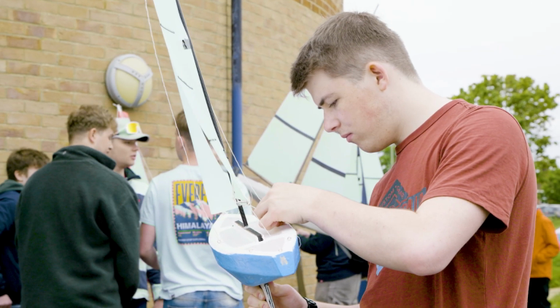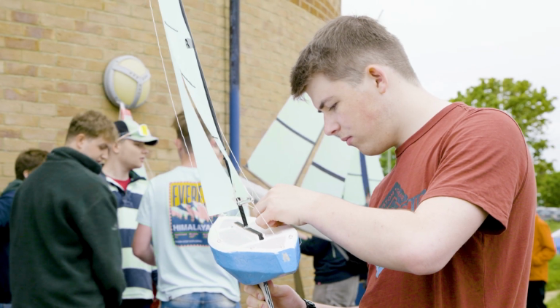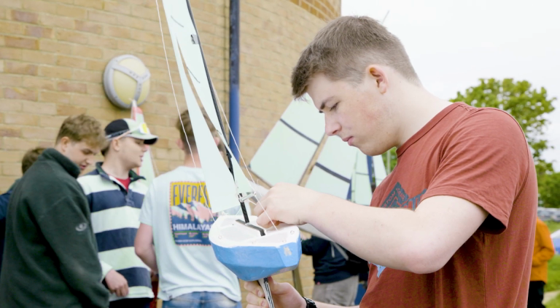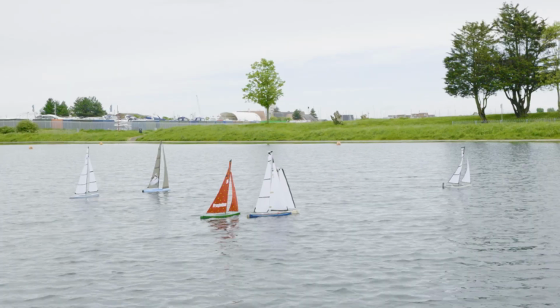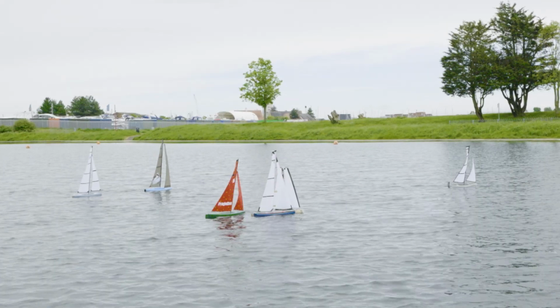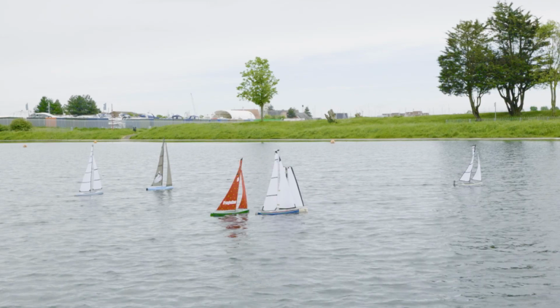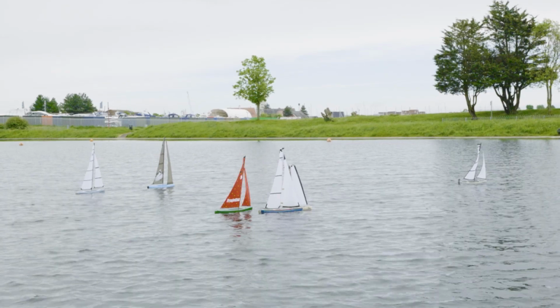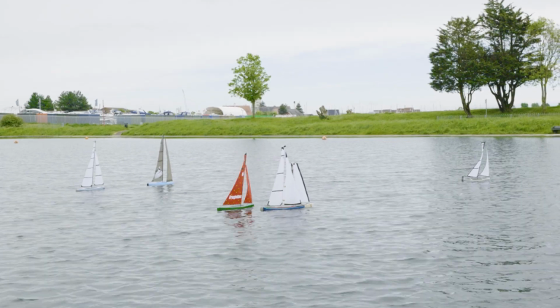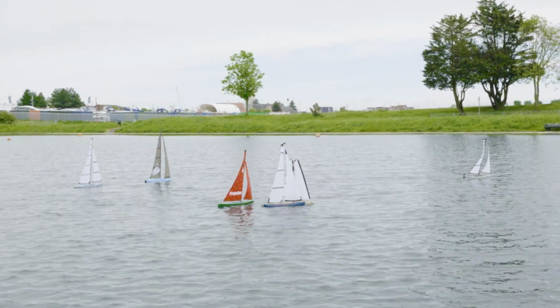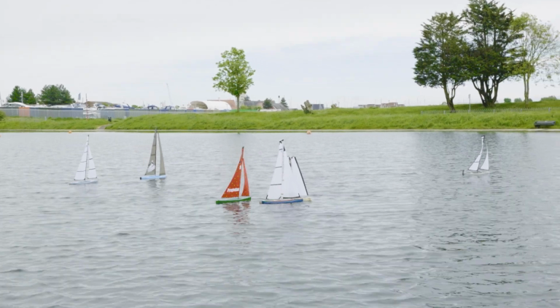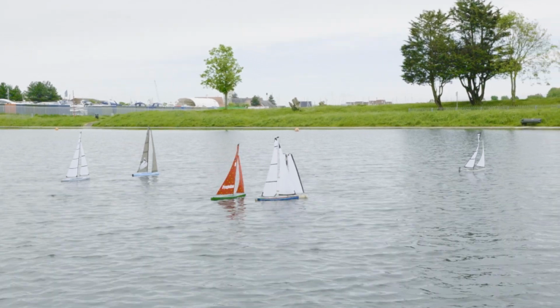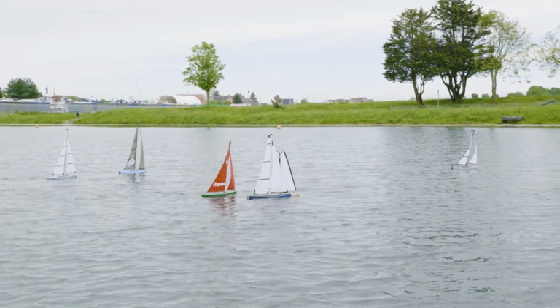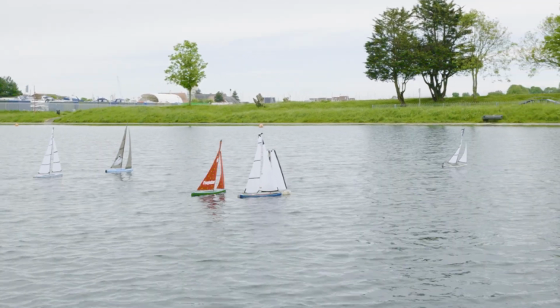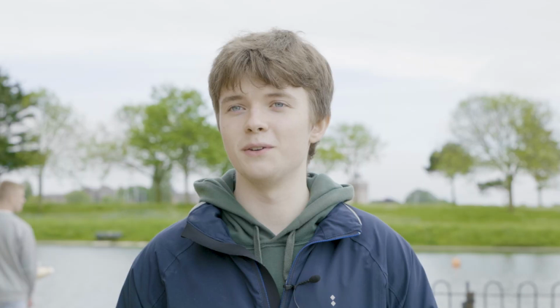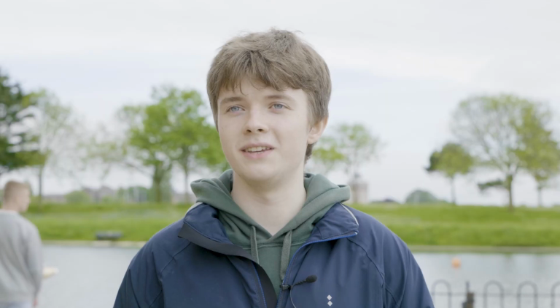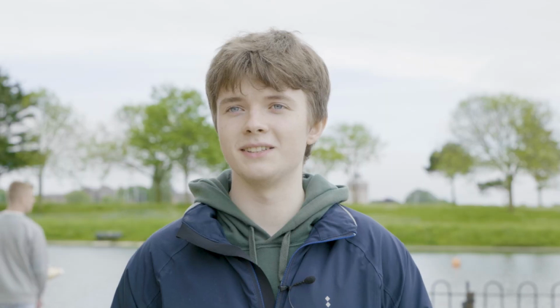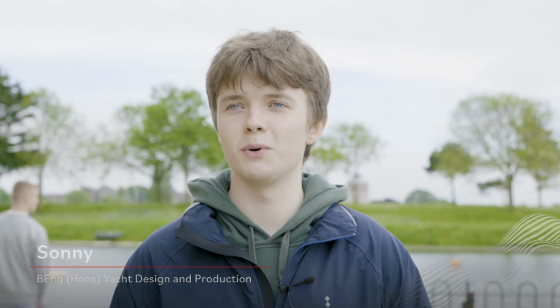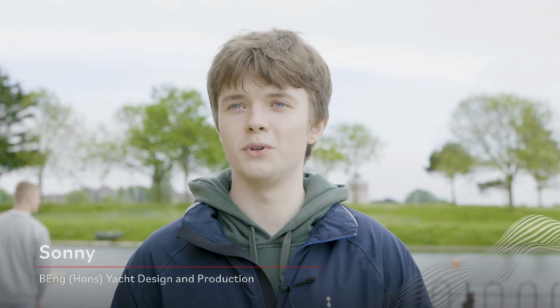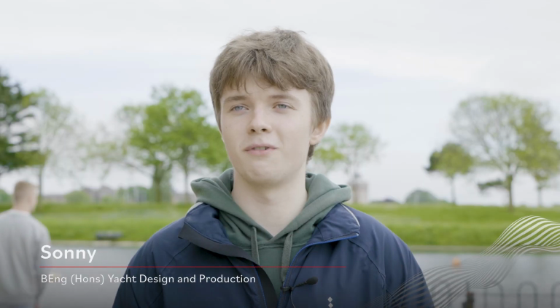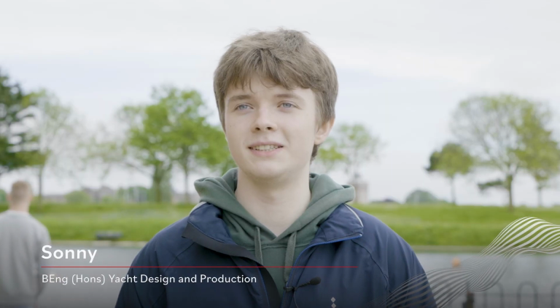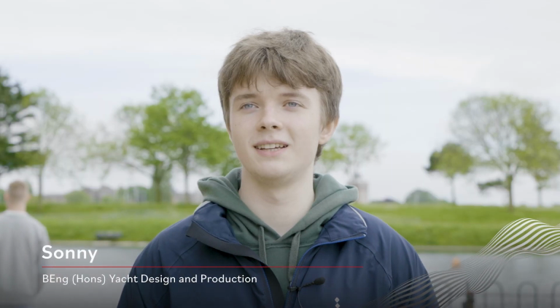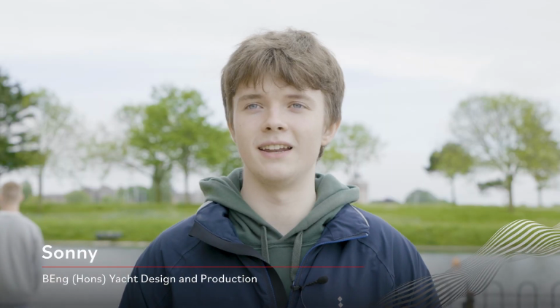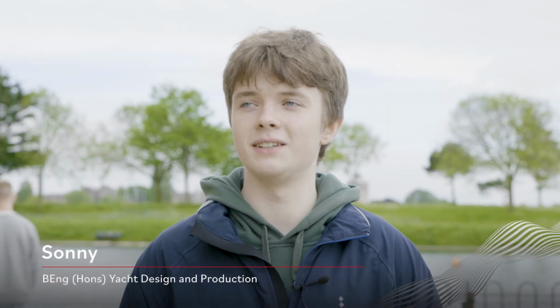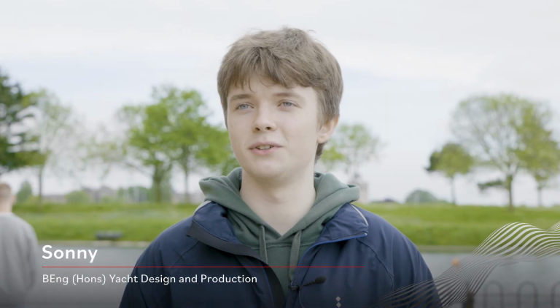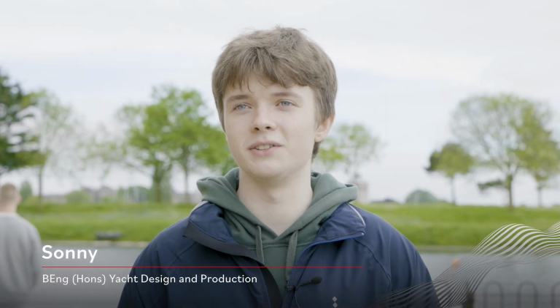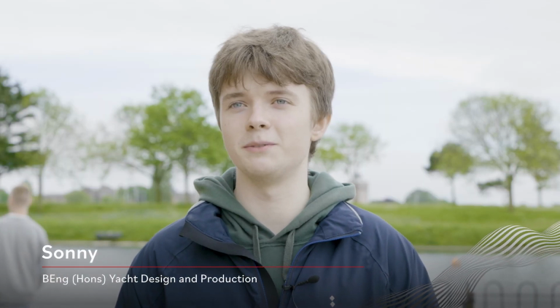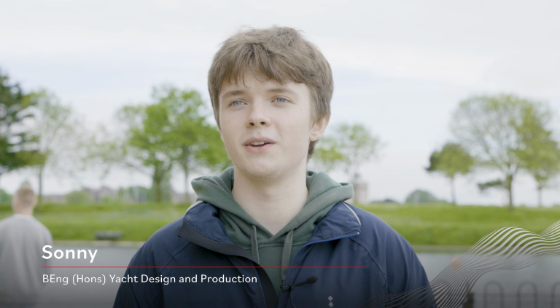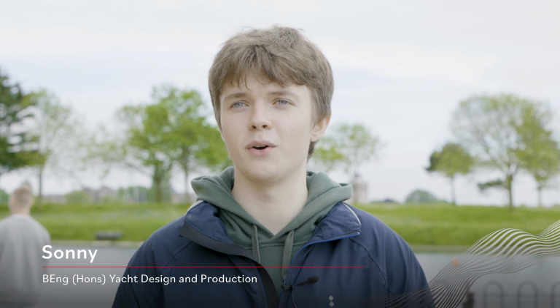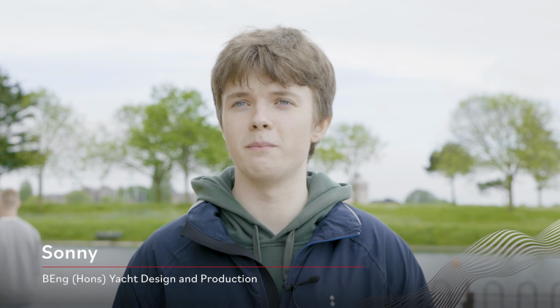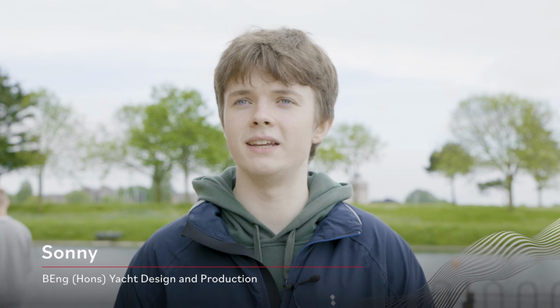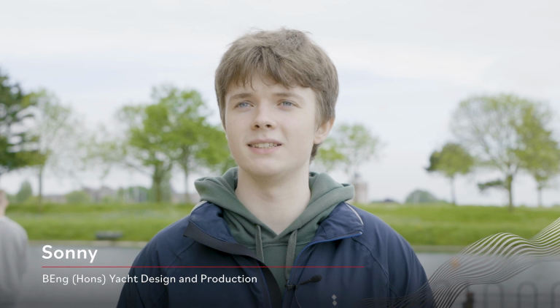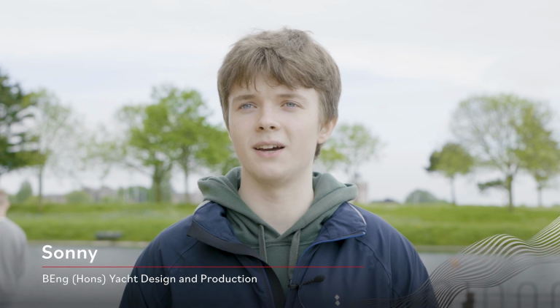Today is one of the biggest events of the course really — it's the final event of the year. It's a model yacht race and it's a tradition that has been going on for many years now.